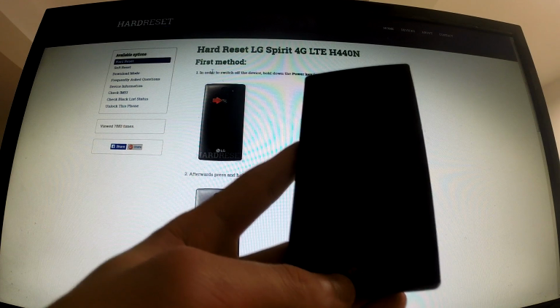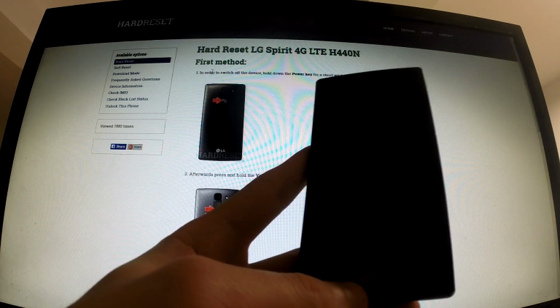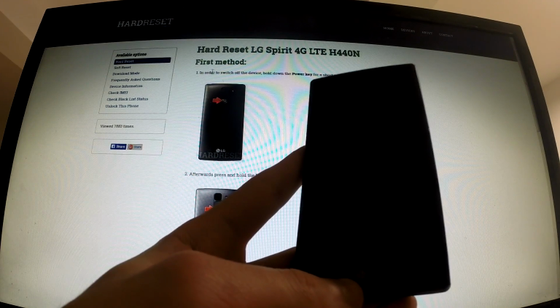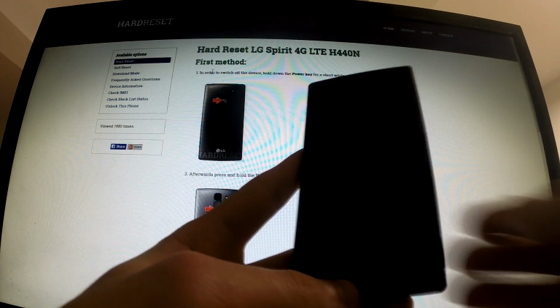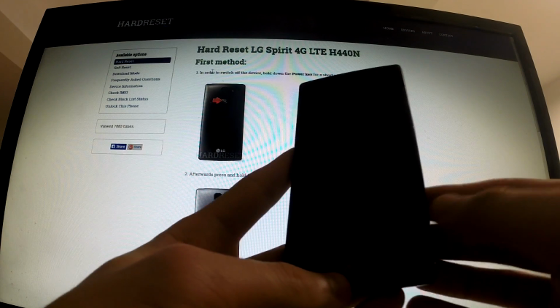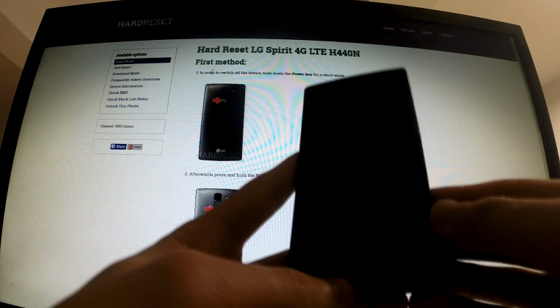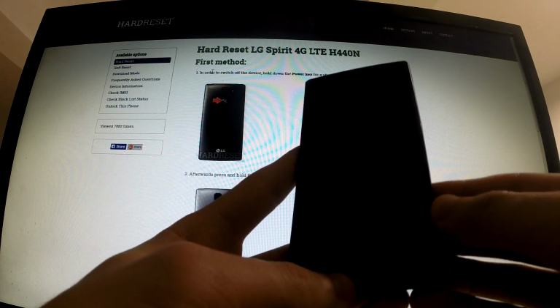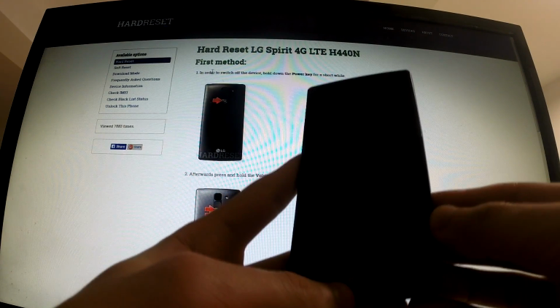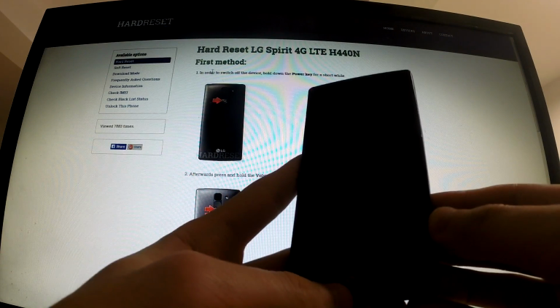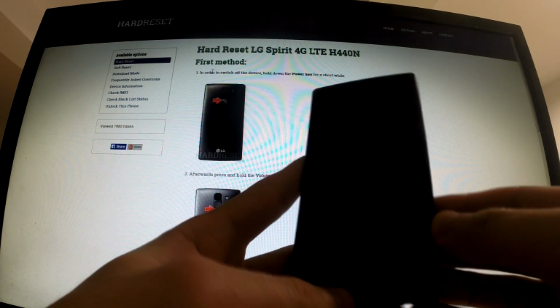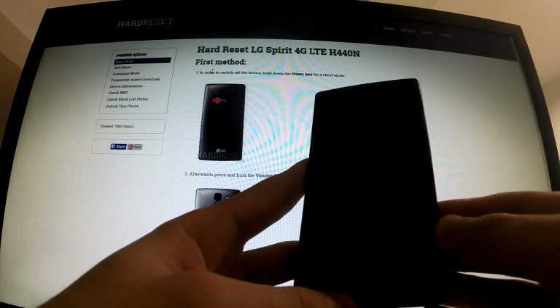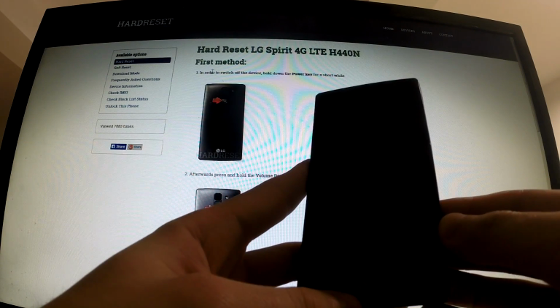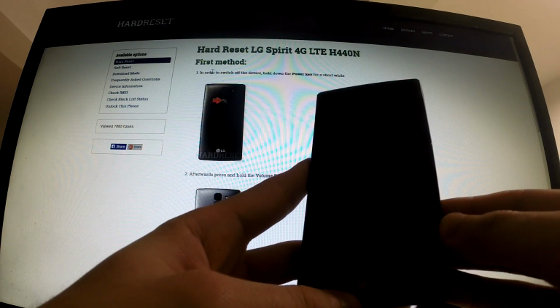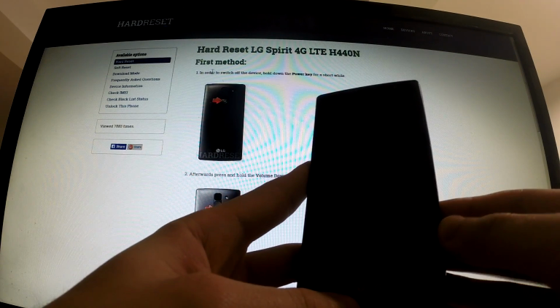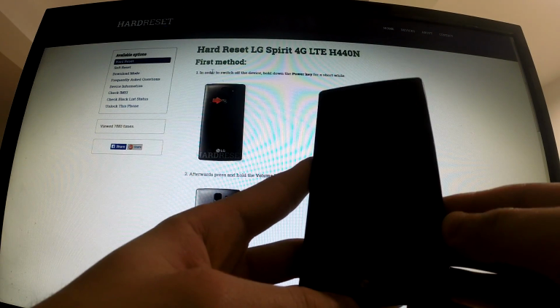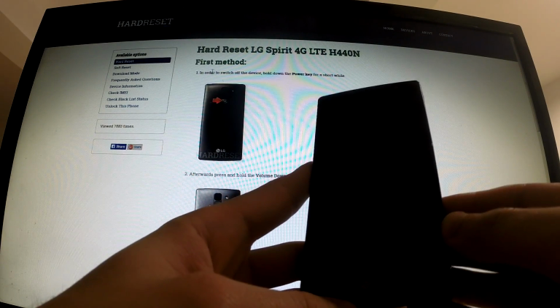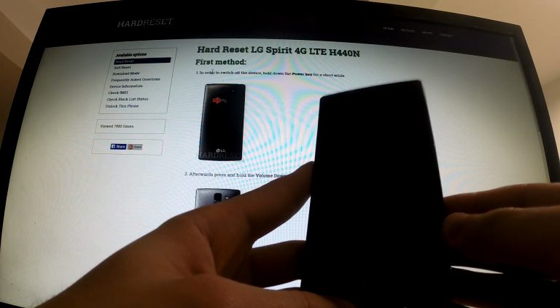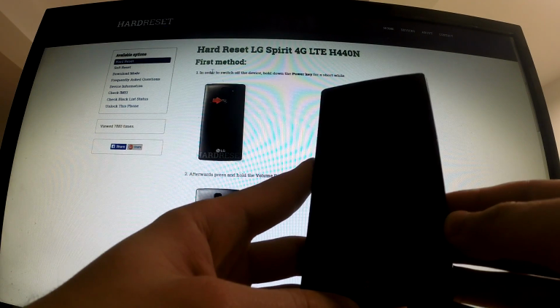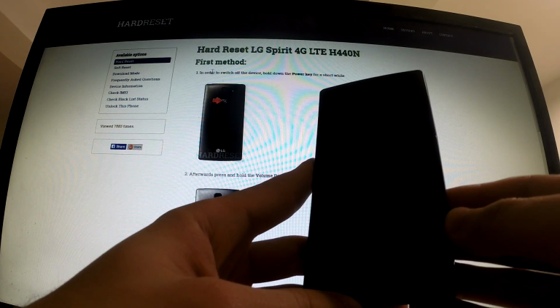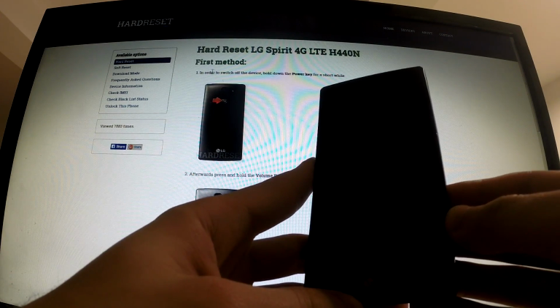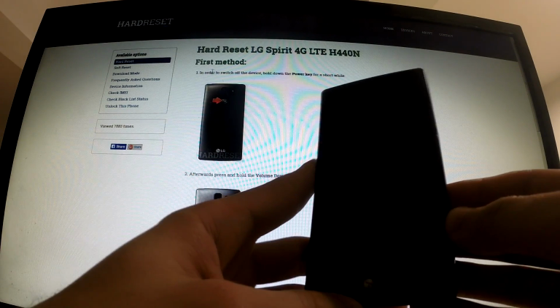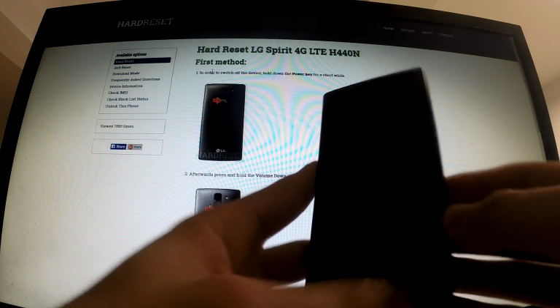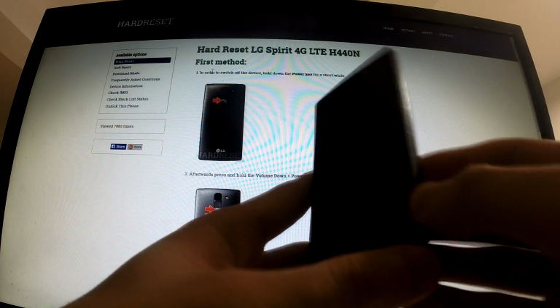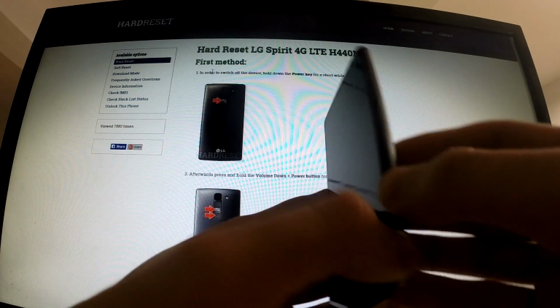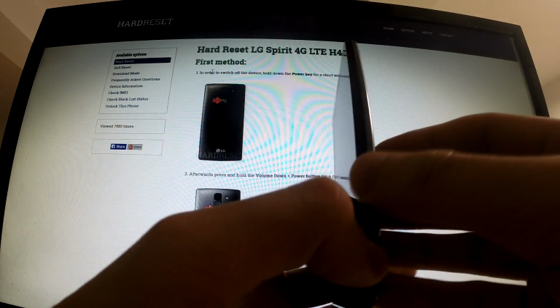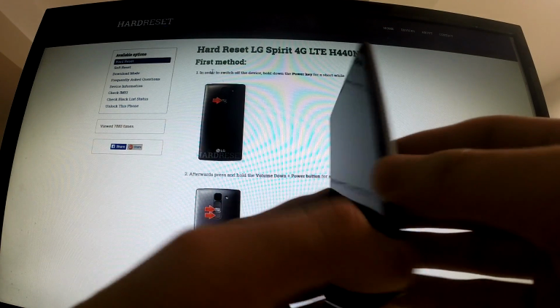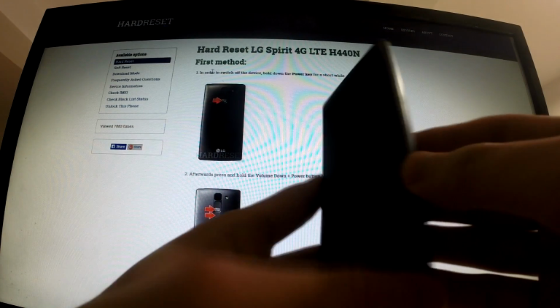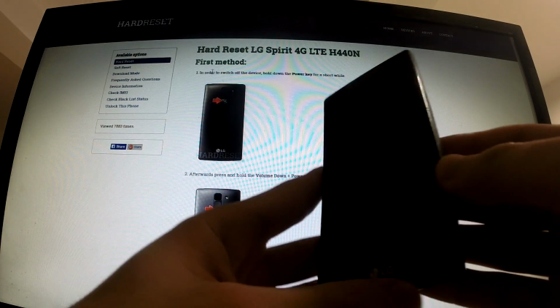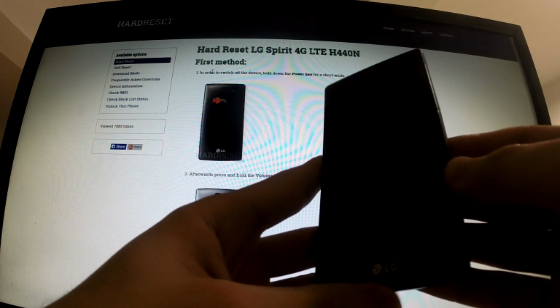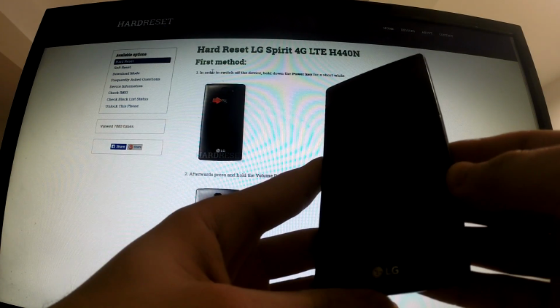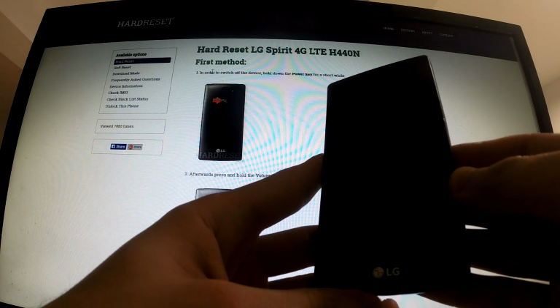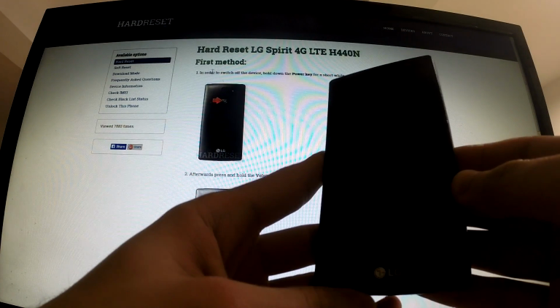Hi guys! I would like to show you how to factory reset LG Spirit by using system settings.